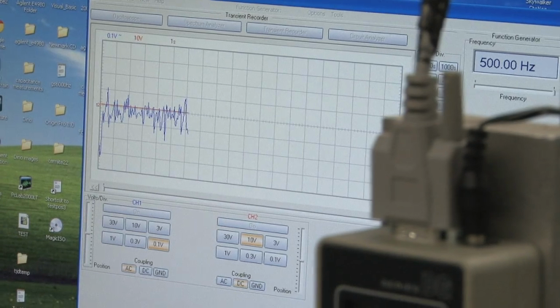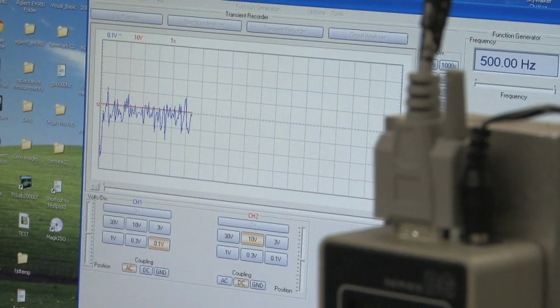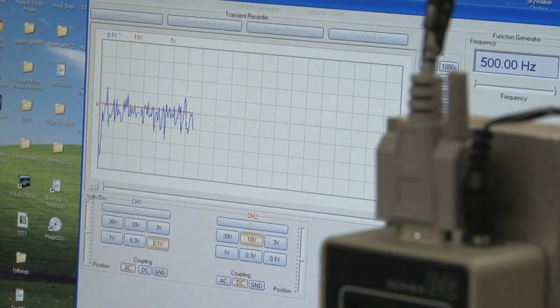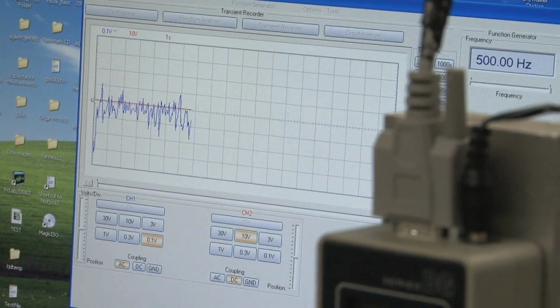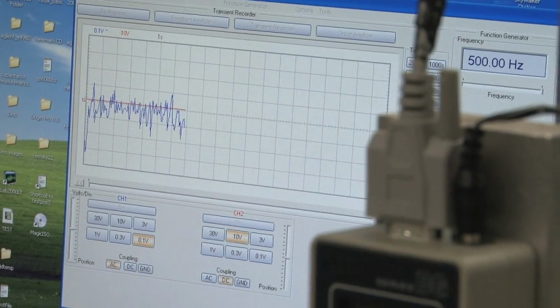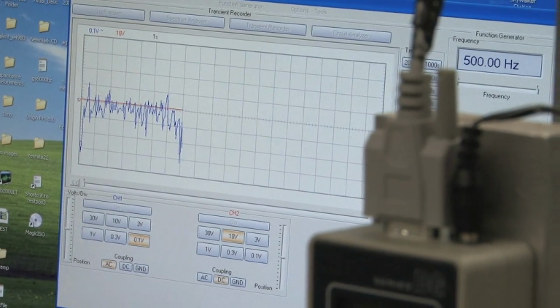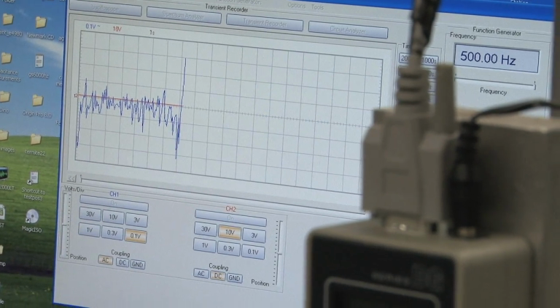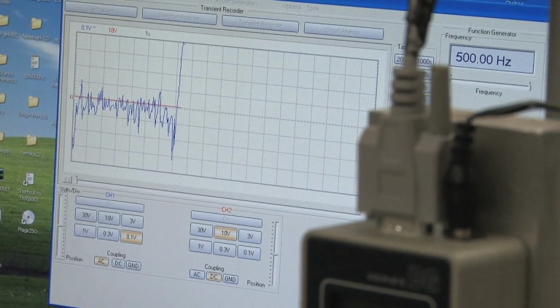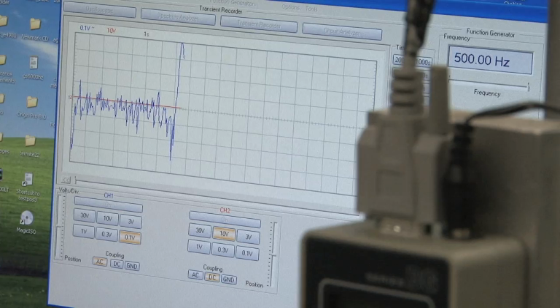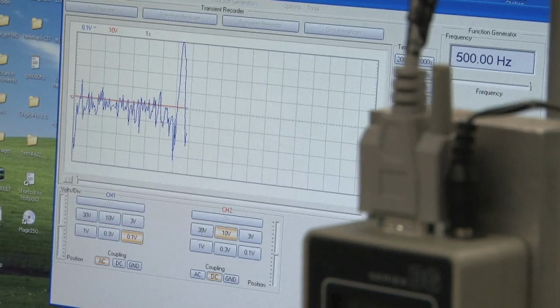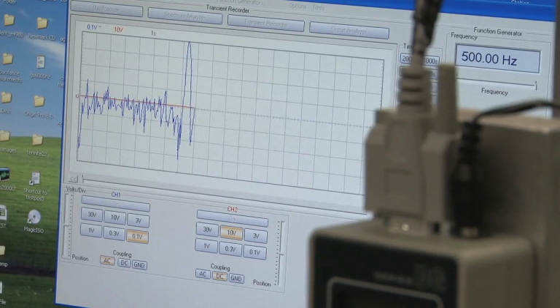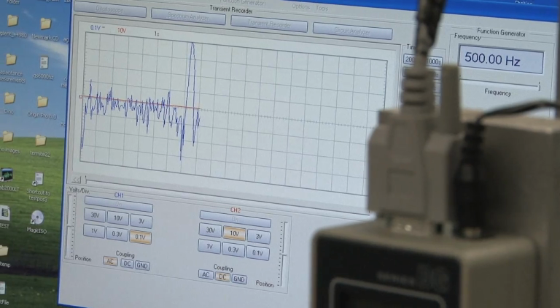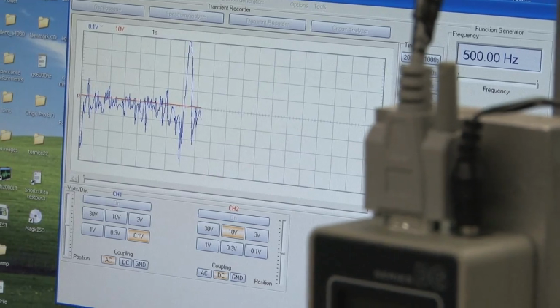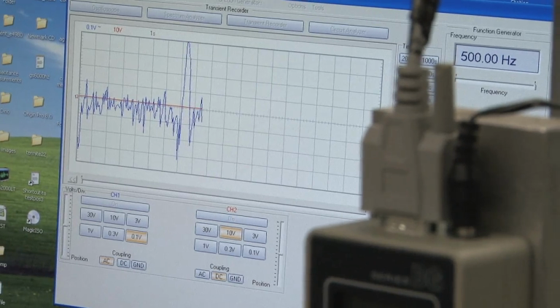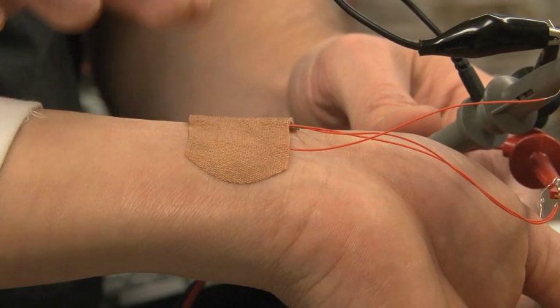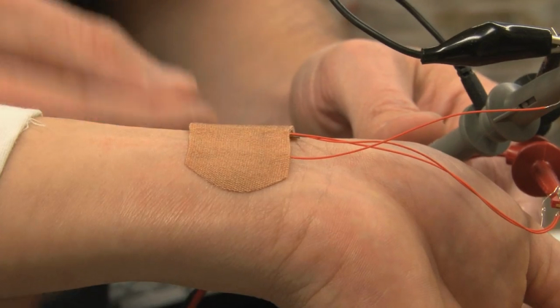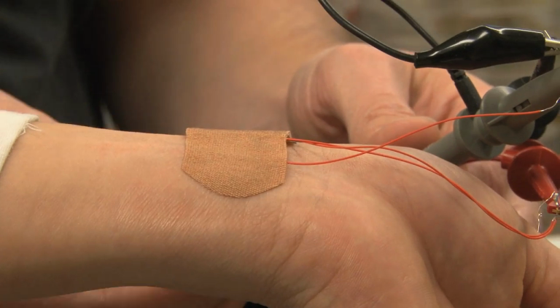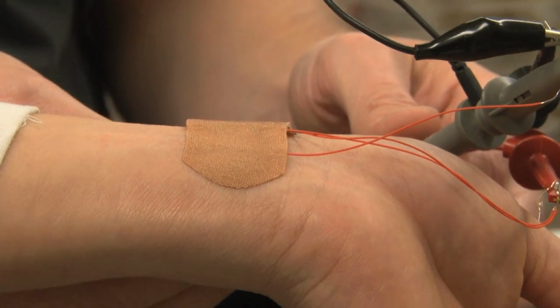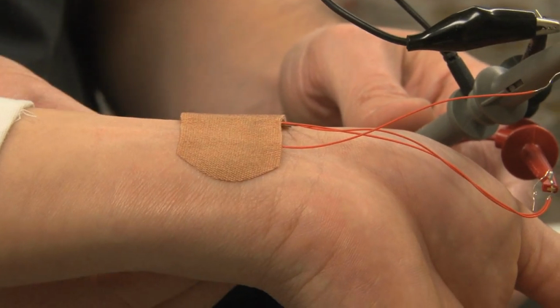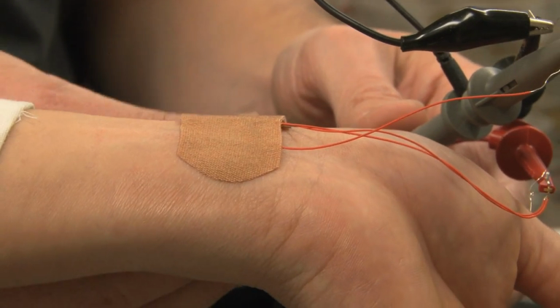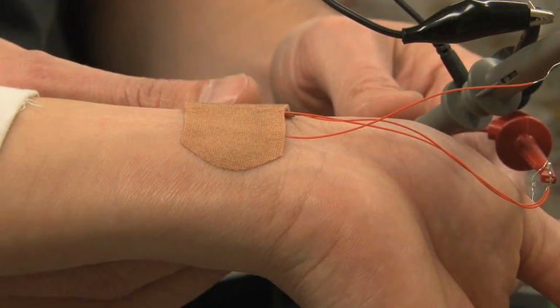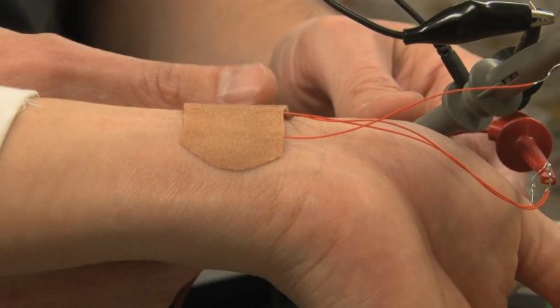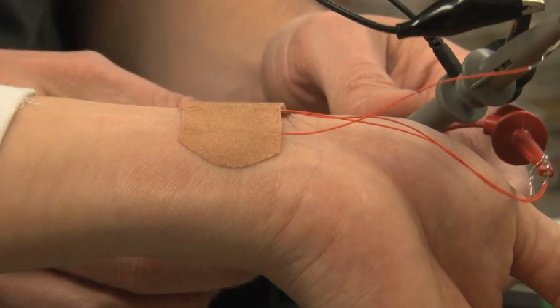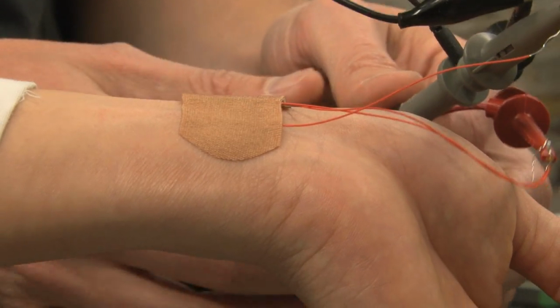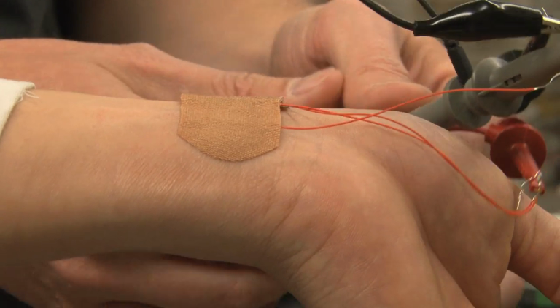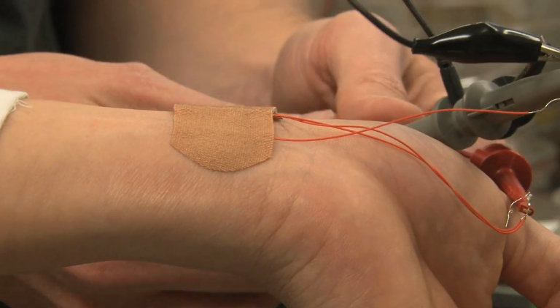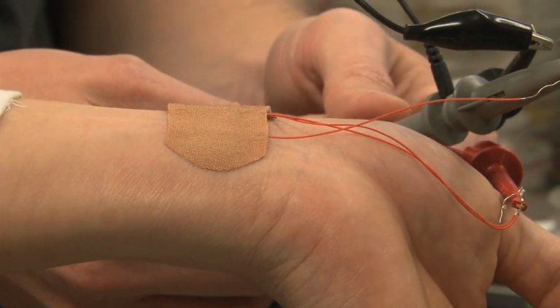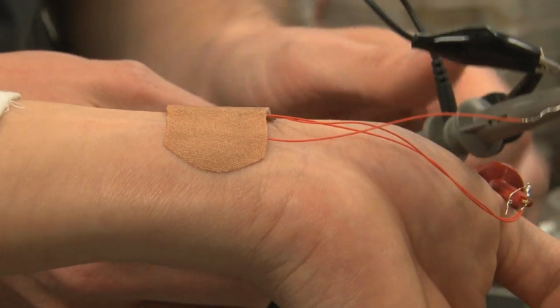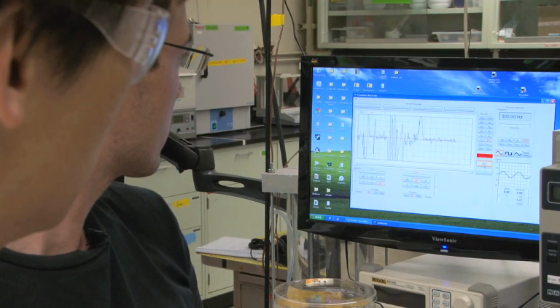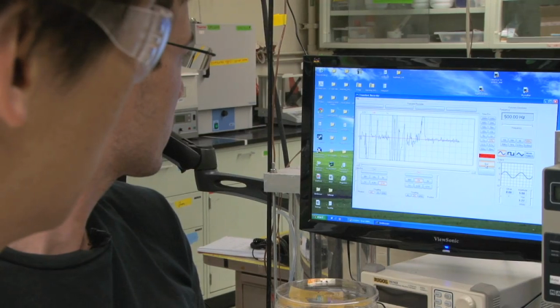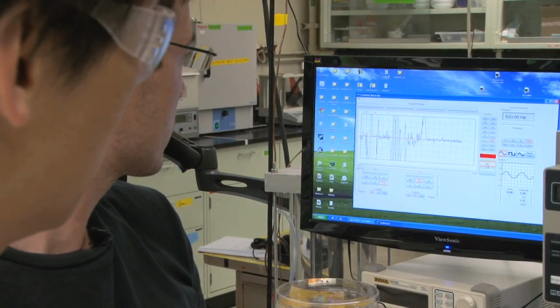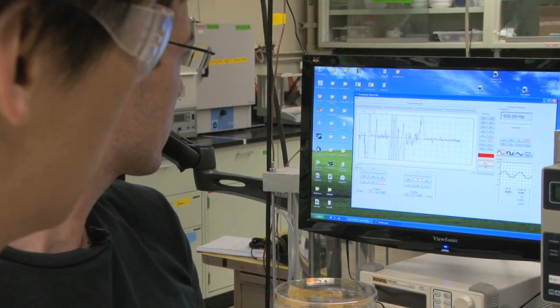It may also be used, for example, during sports activities to track your pulse.